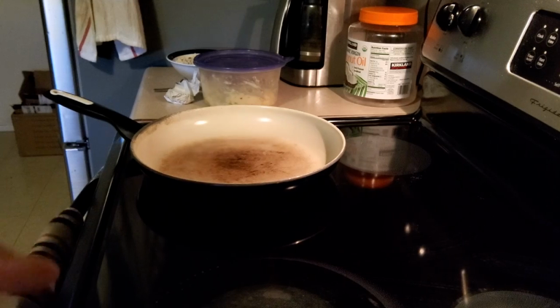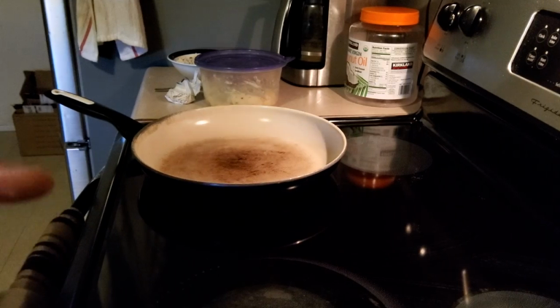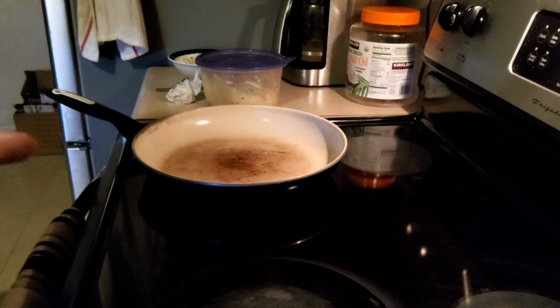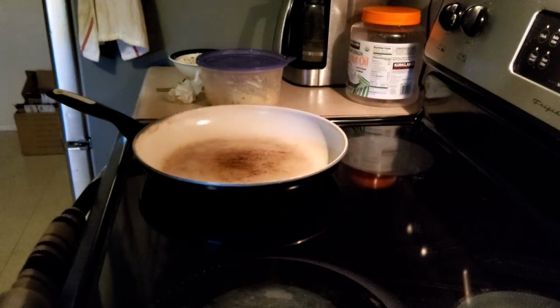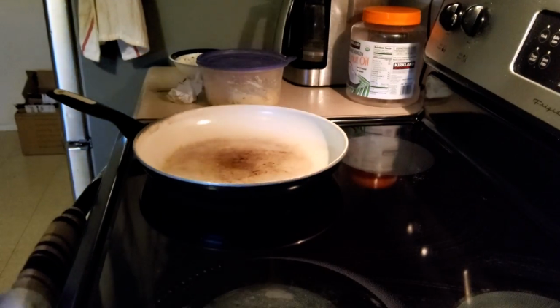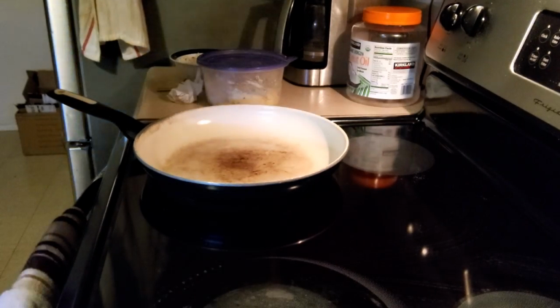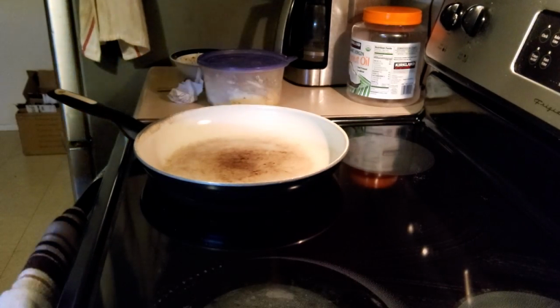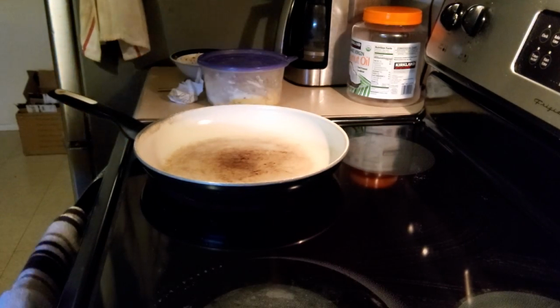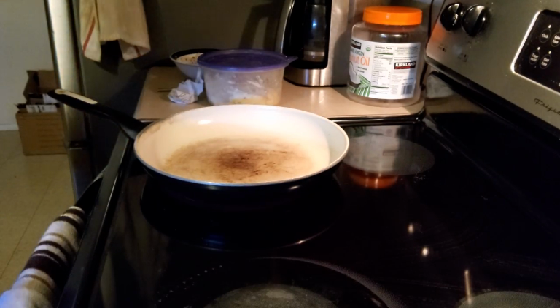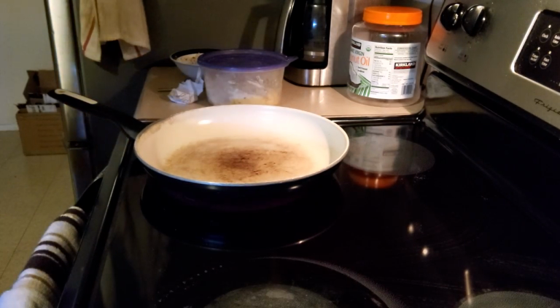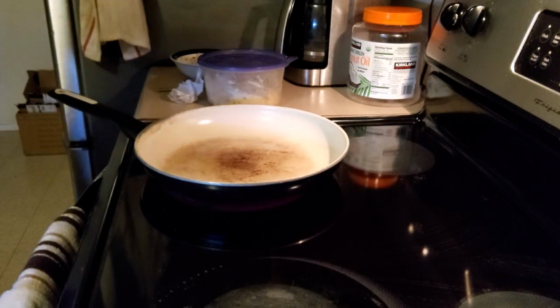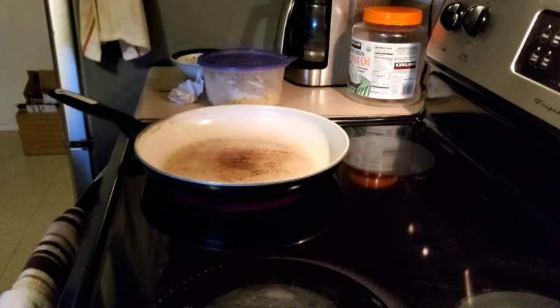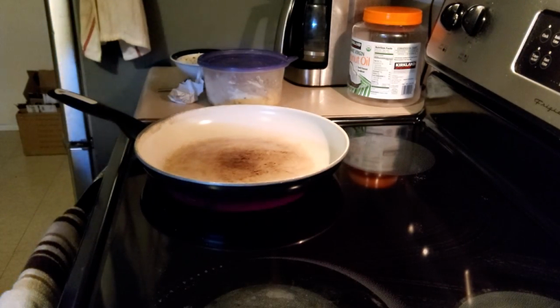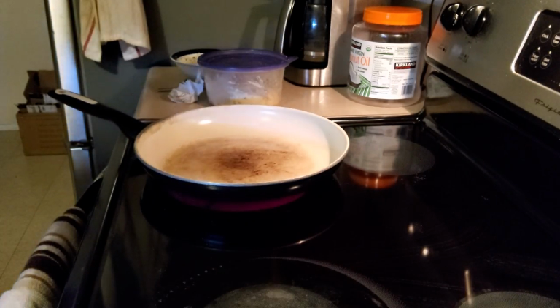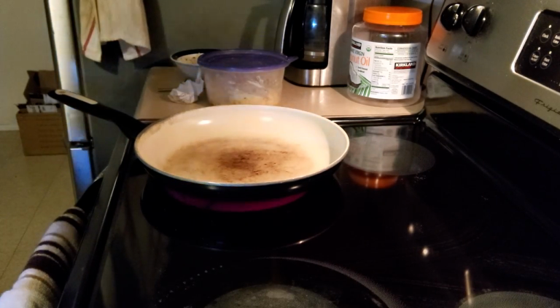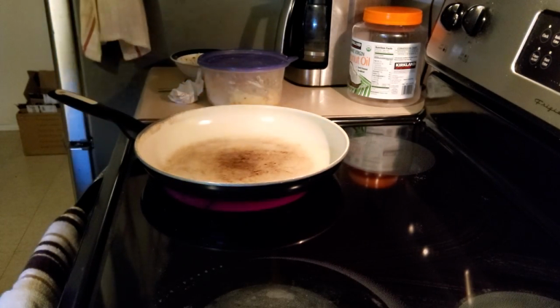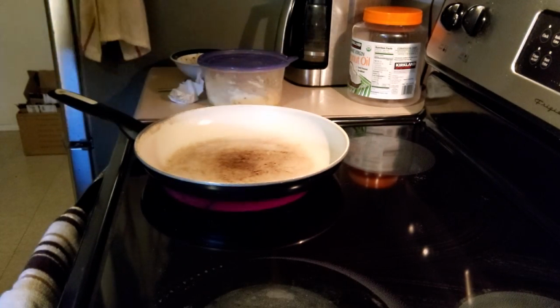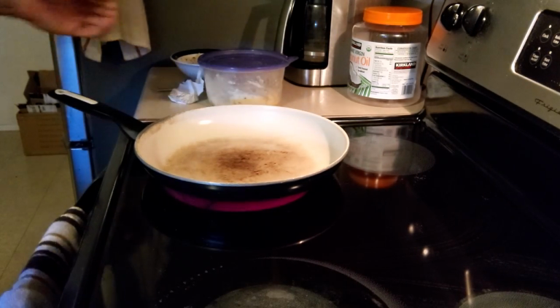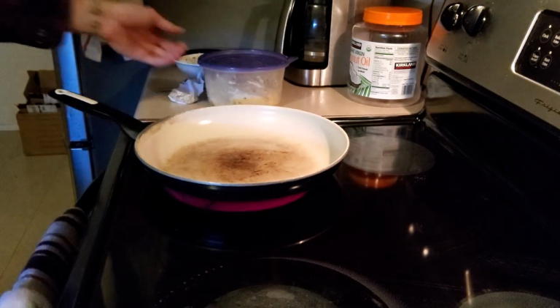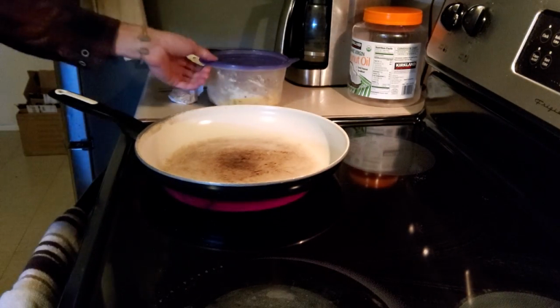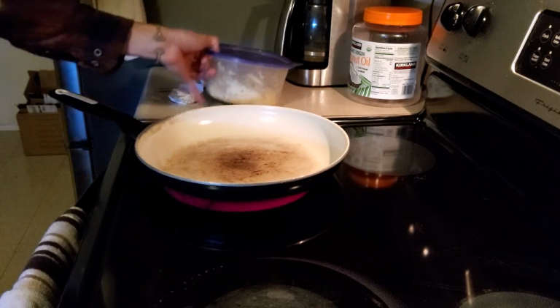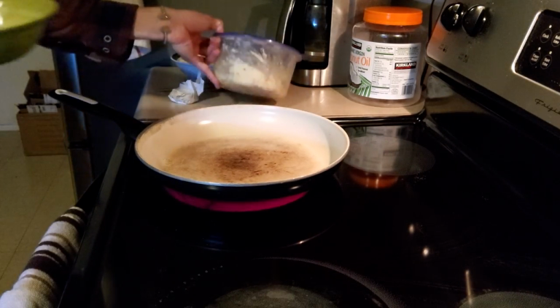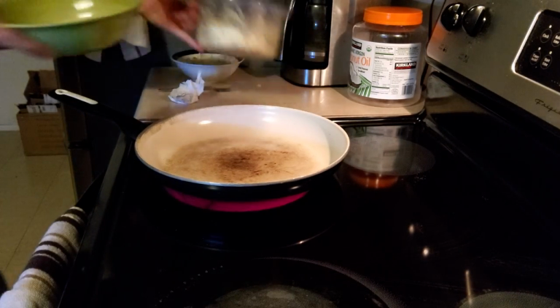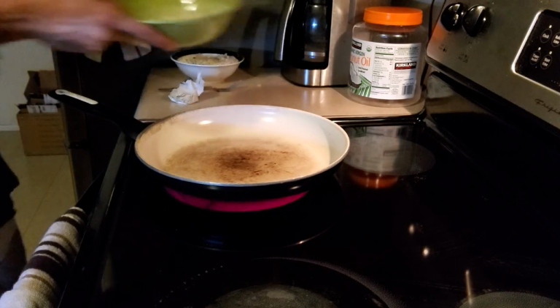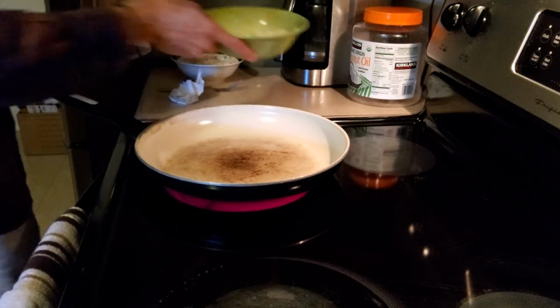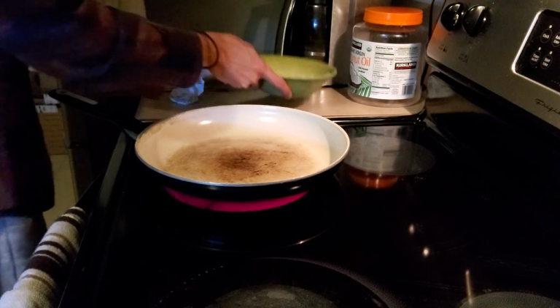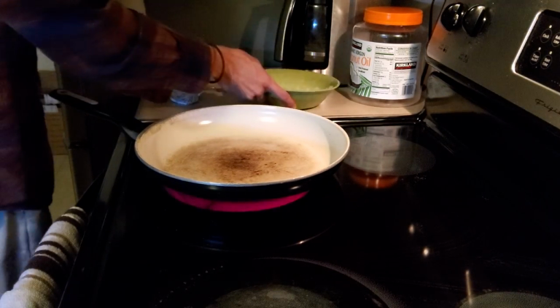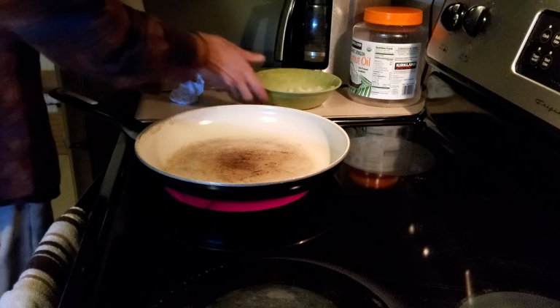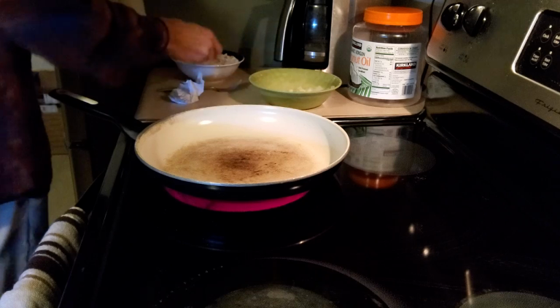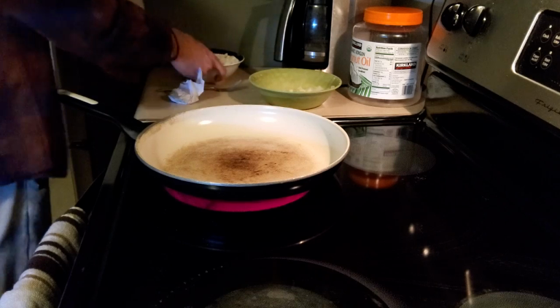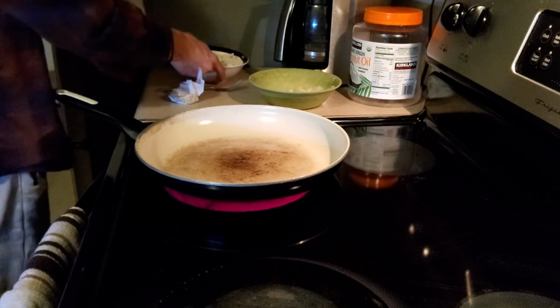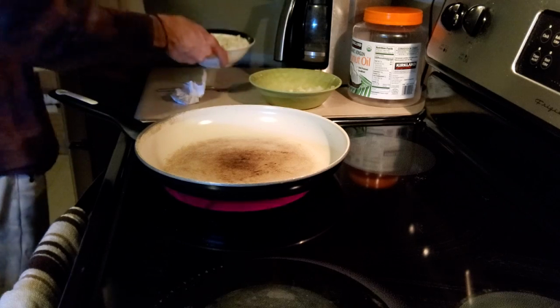Alright, medium heat. These are our potatoes — but I already got a bowl of them.